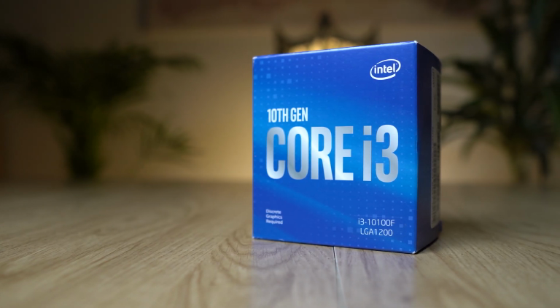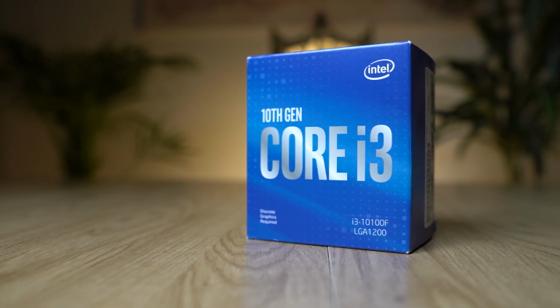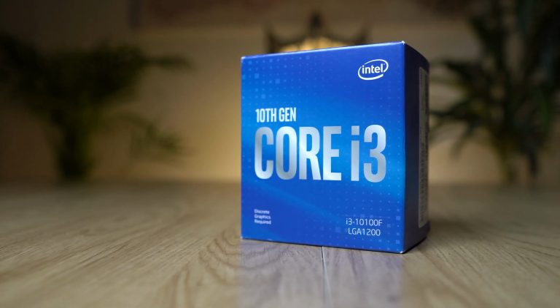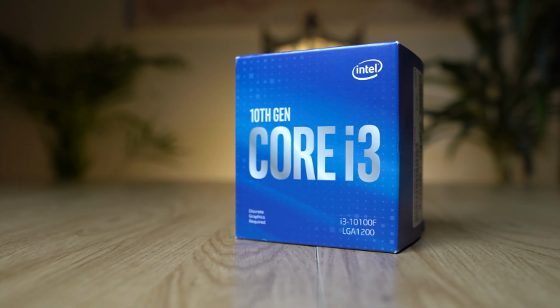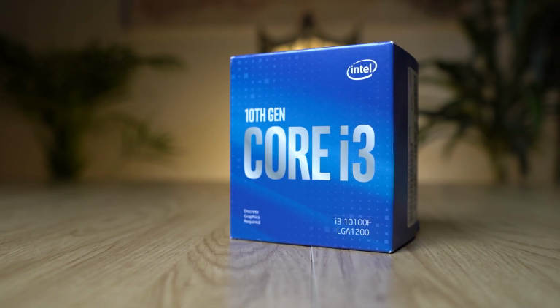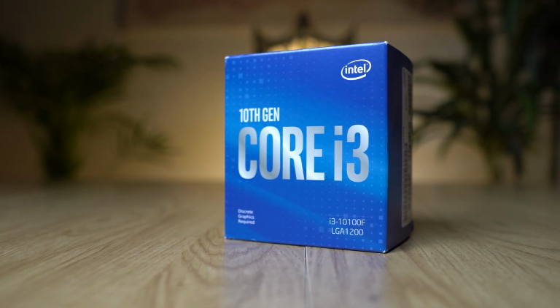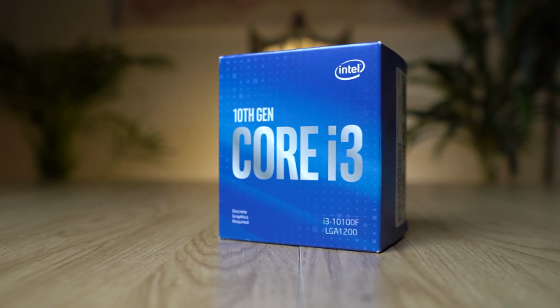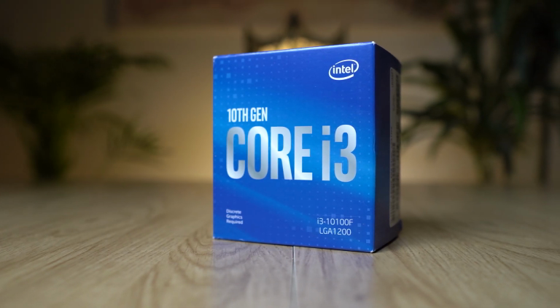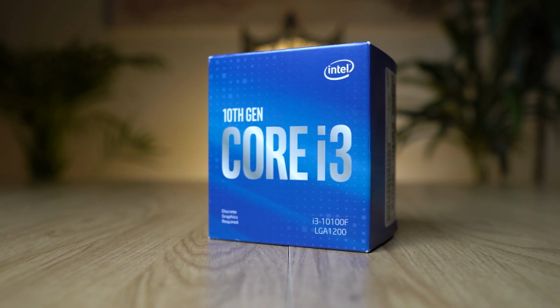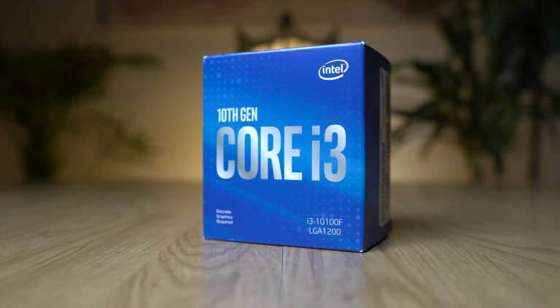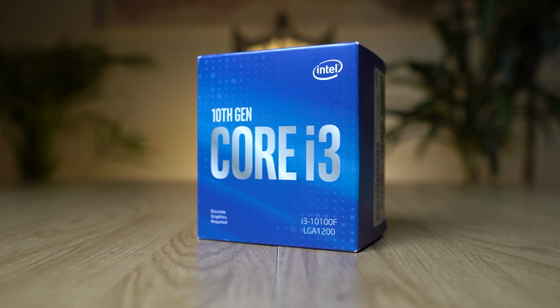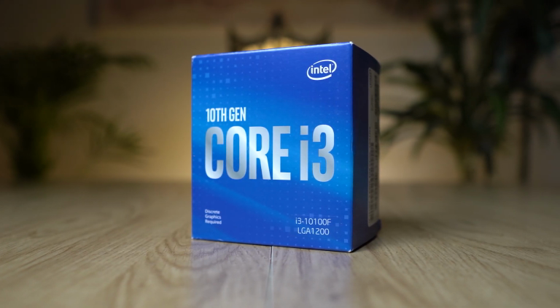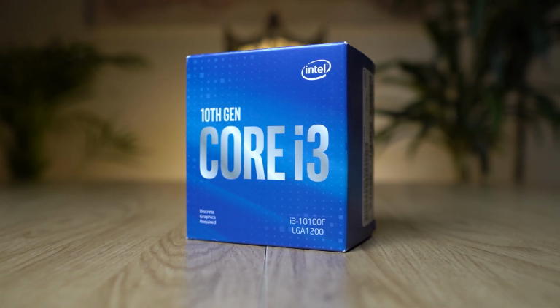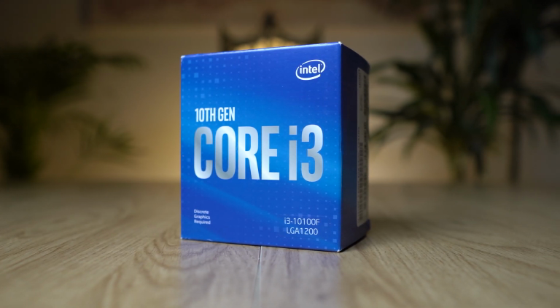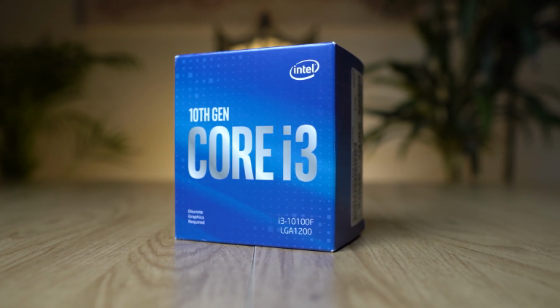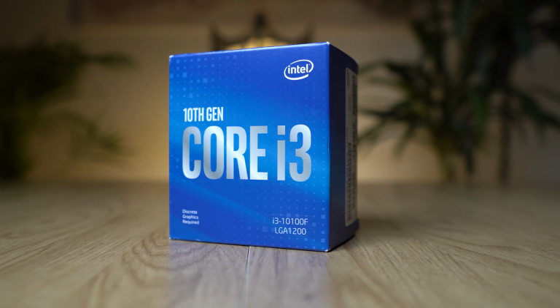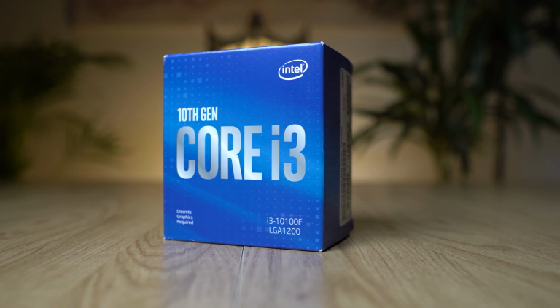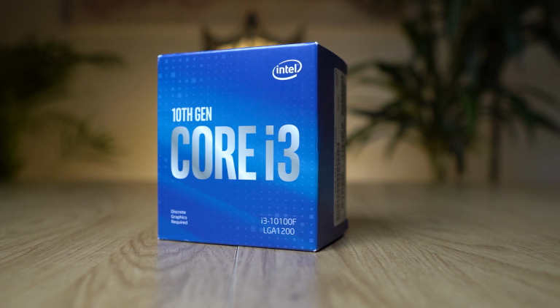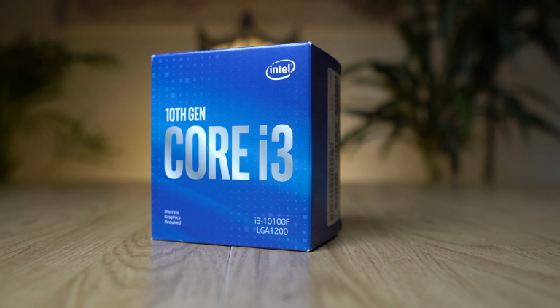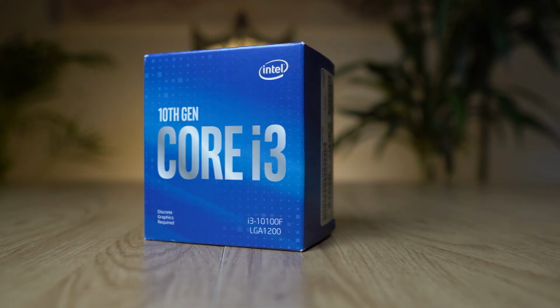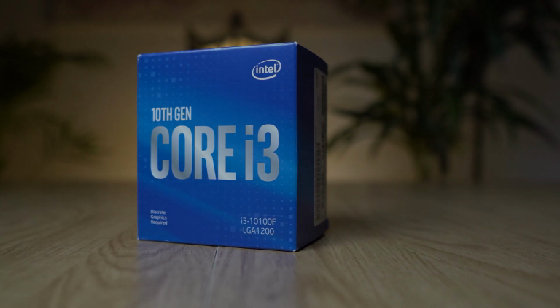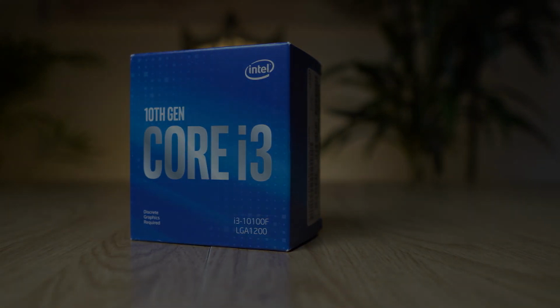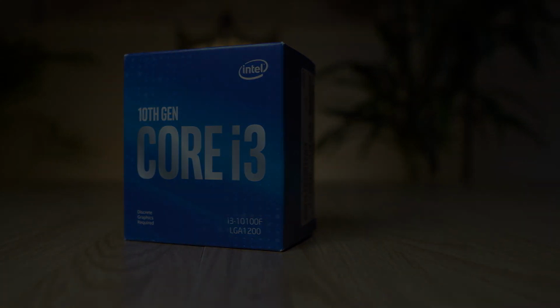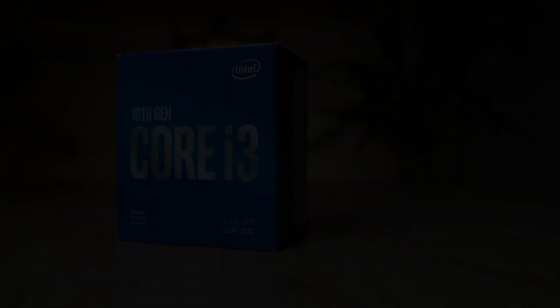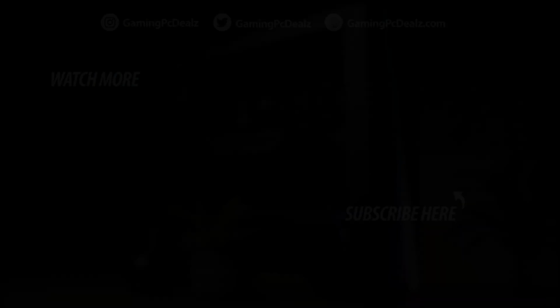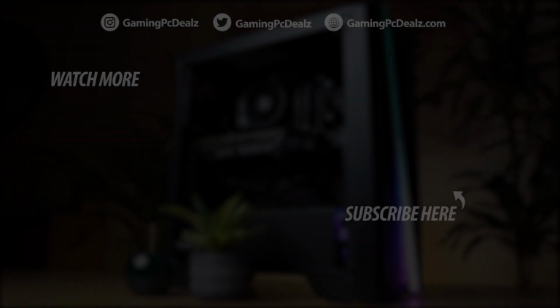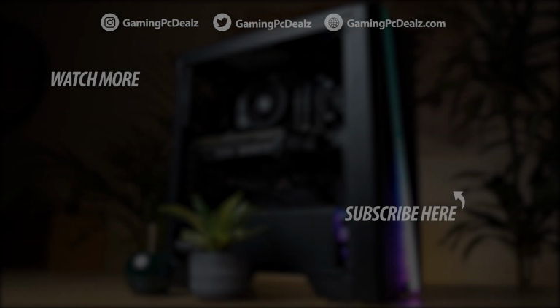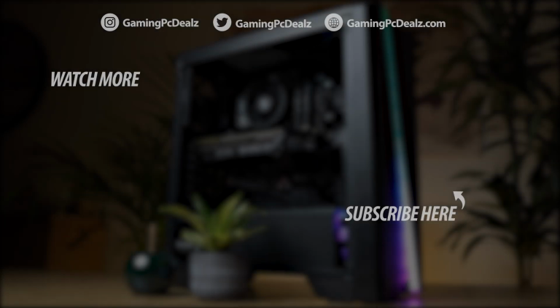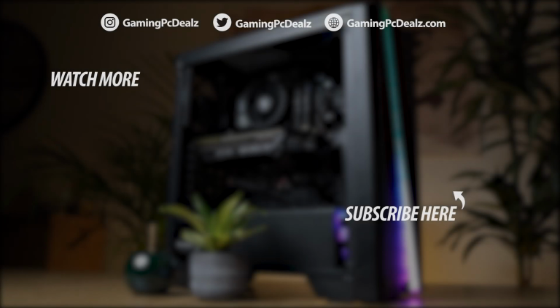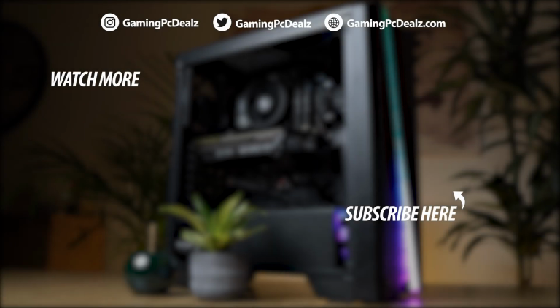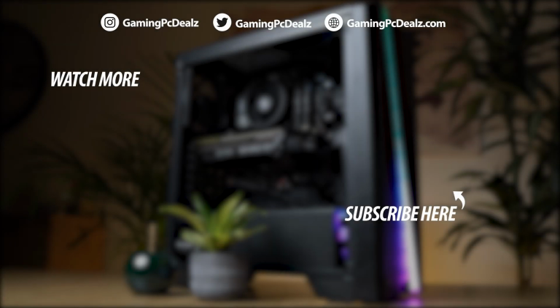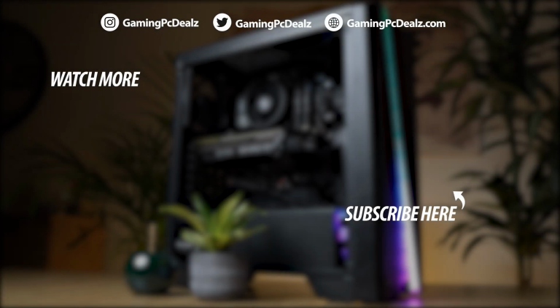Thanks again for watching. Don't forget to subscribe or like for similar content in the future, and I'll see you in the next video.